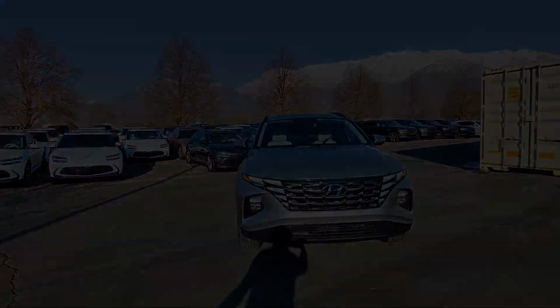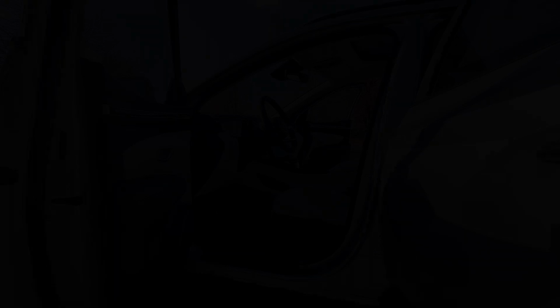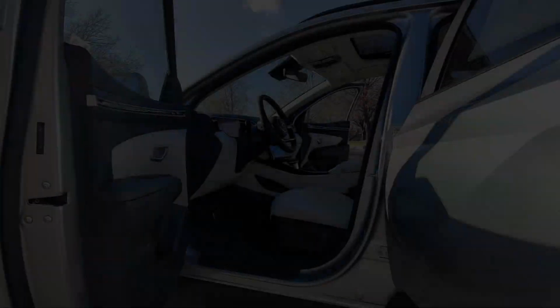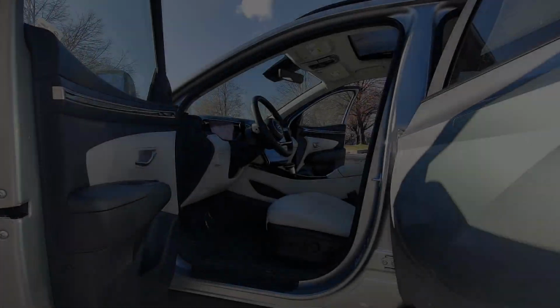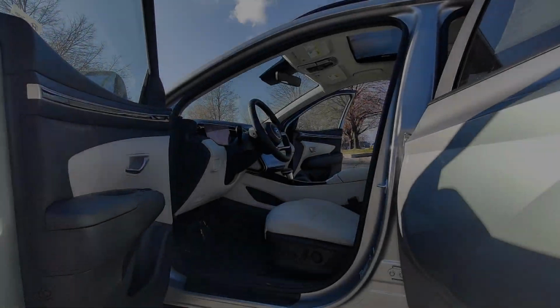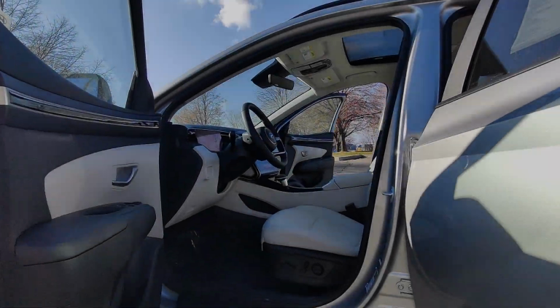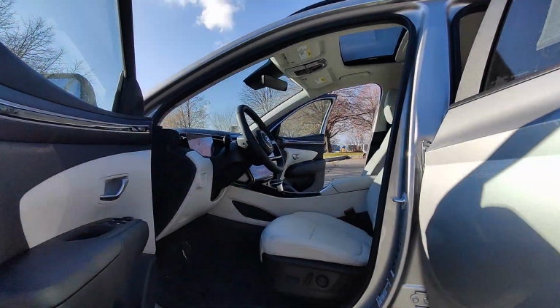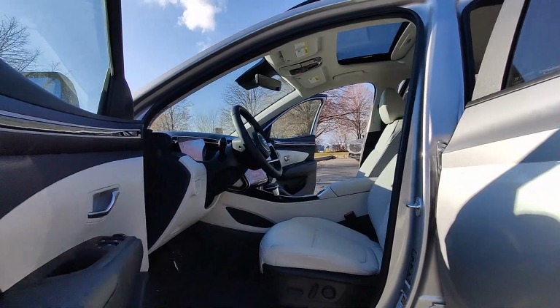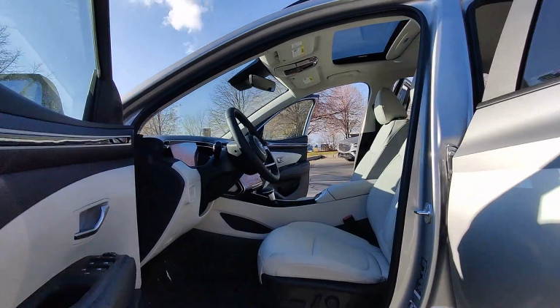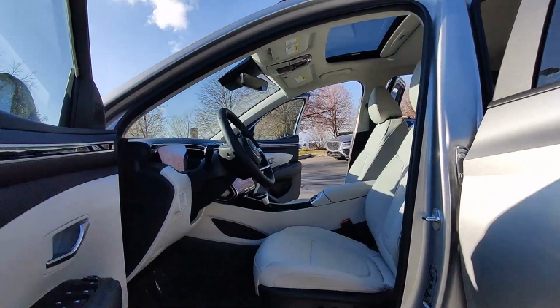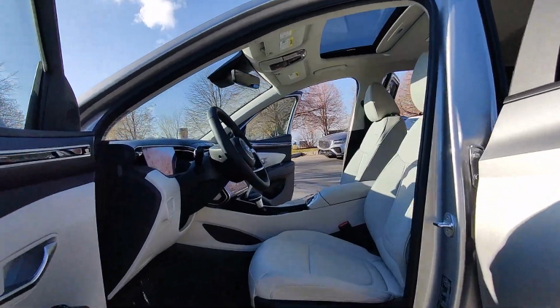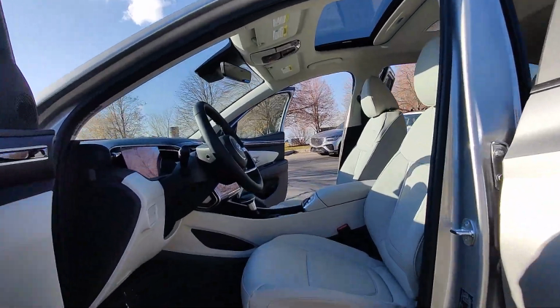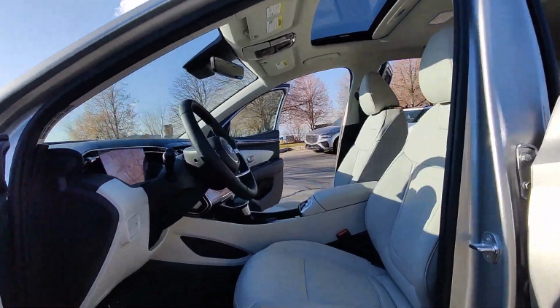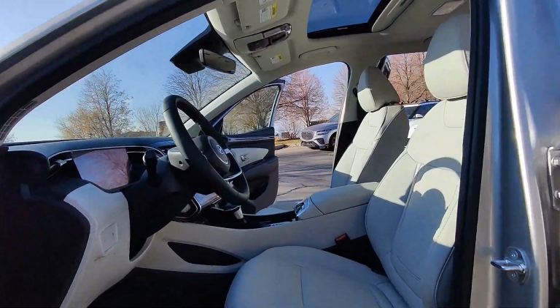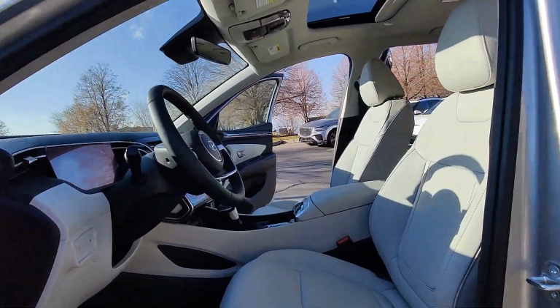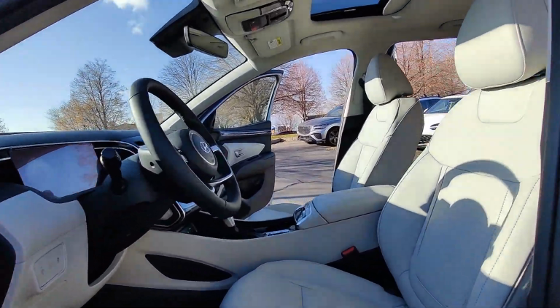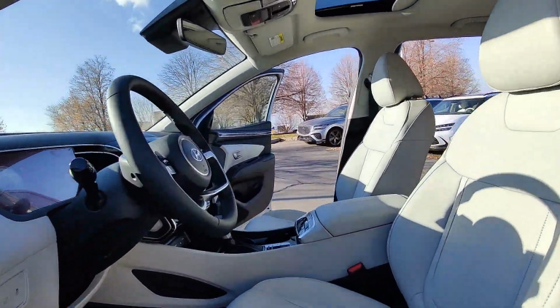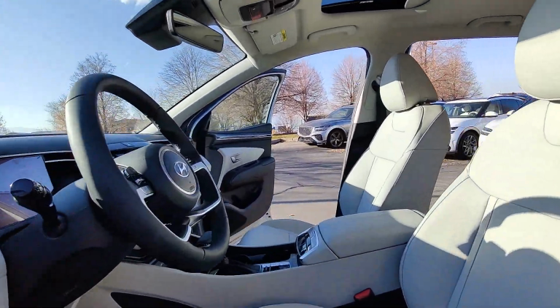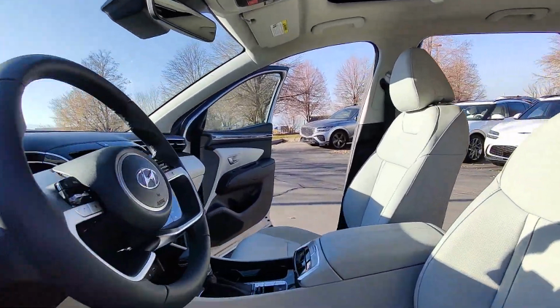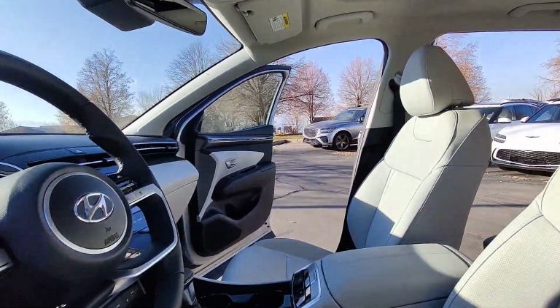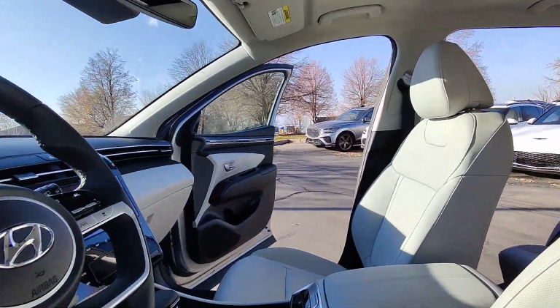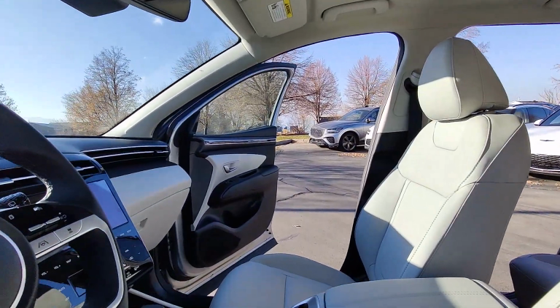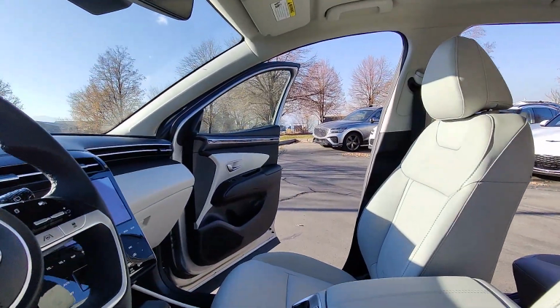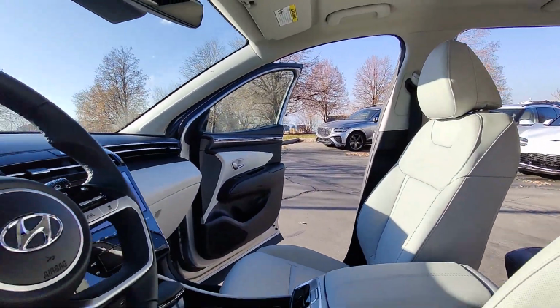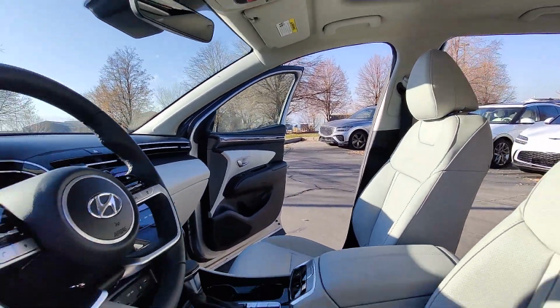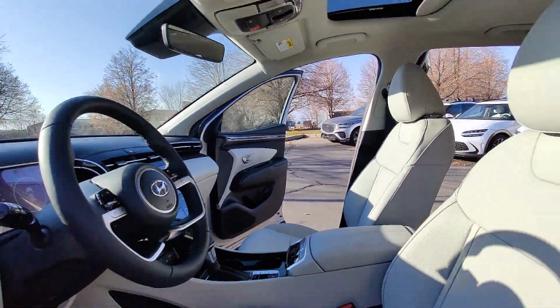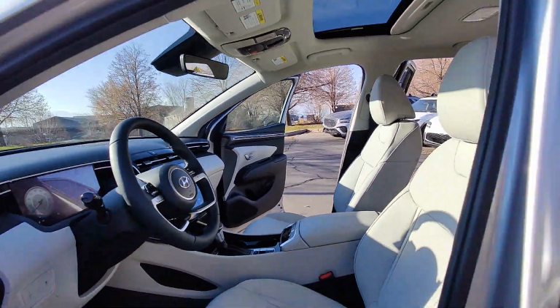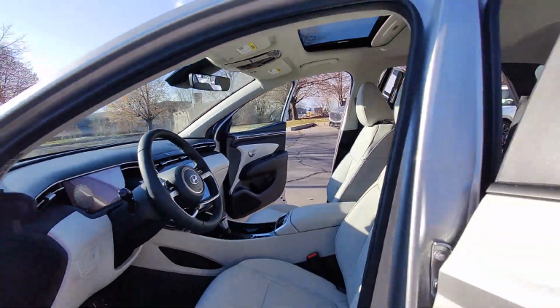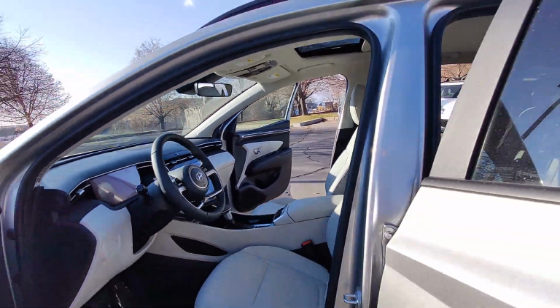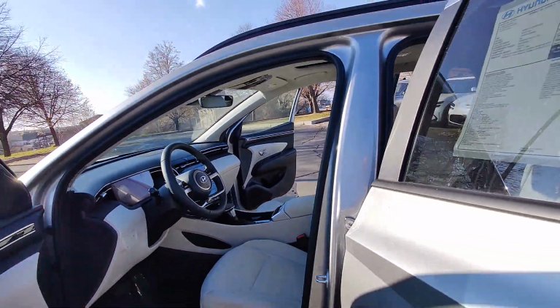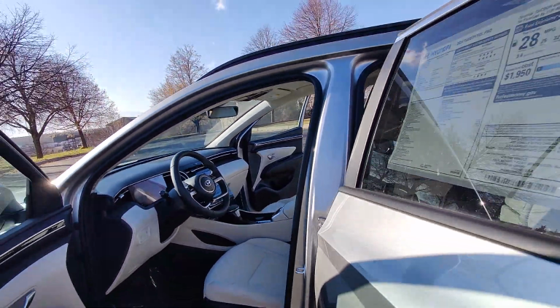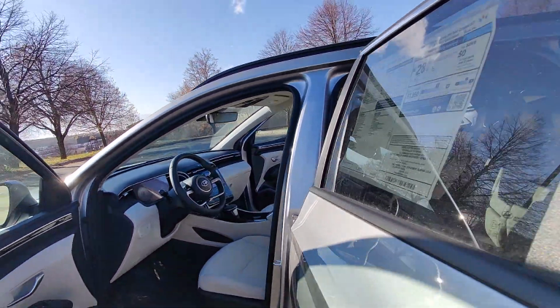Satellite radio, power liftgate, heated mirrors, aluminum wheels, and dual zone AC.